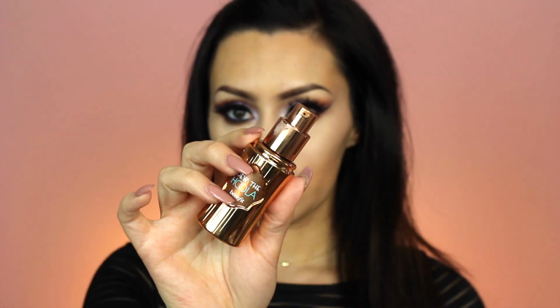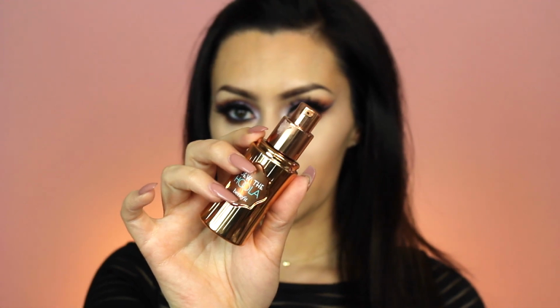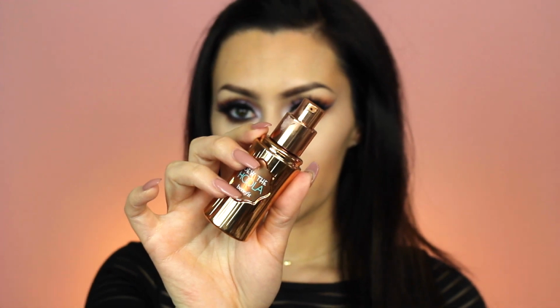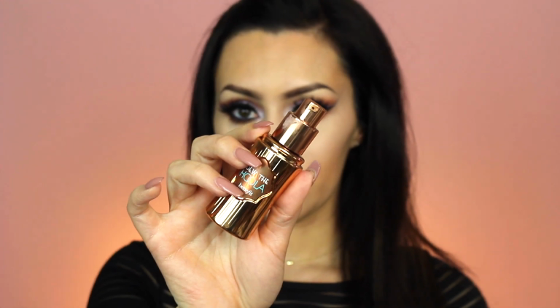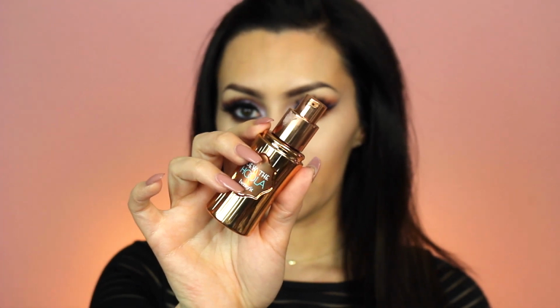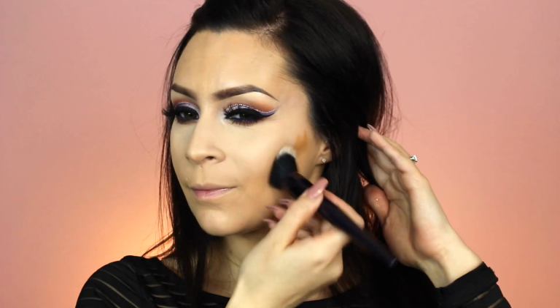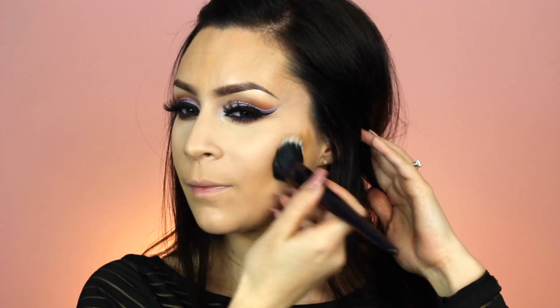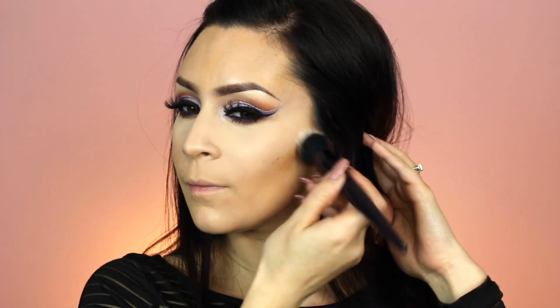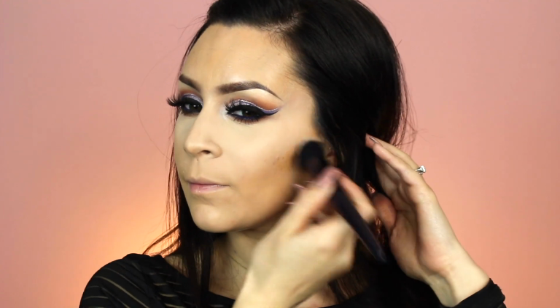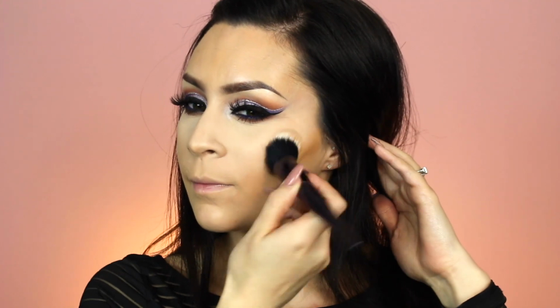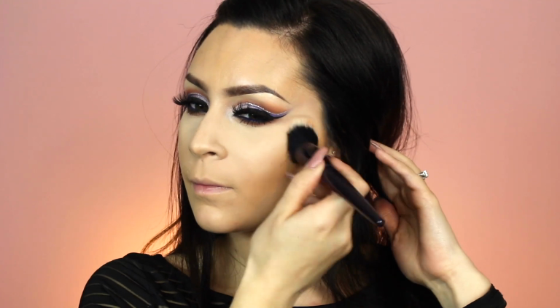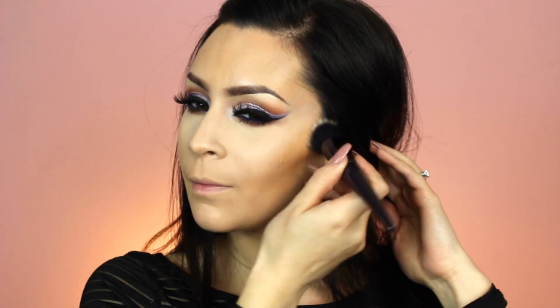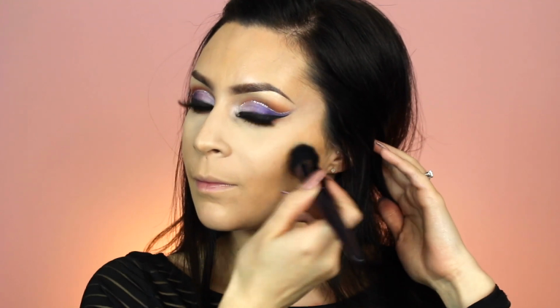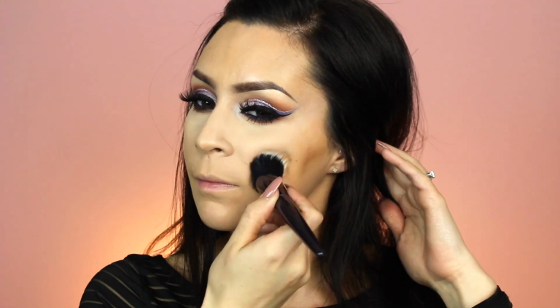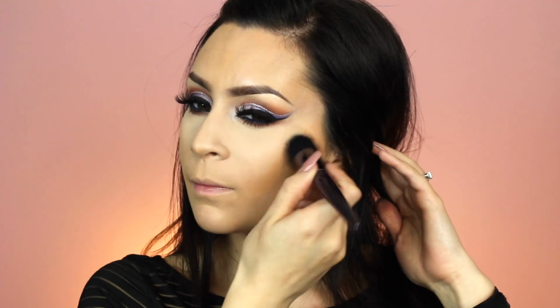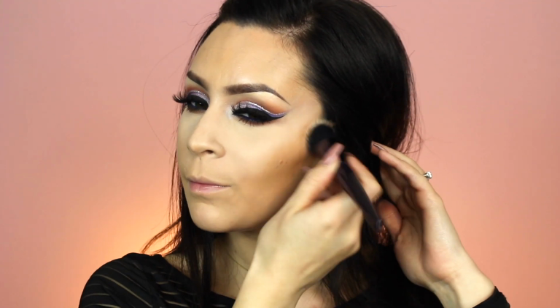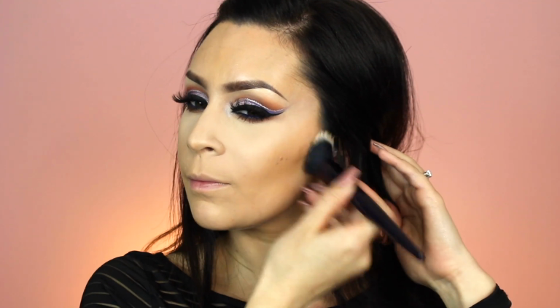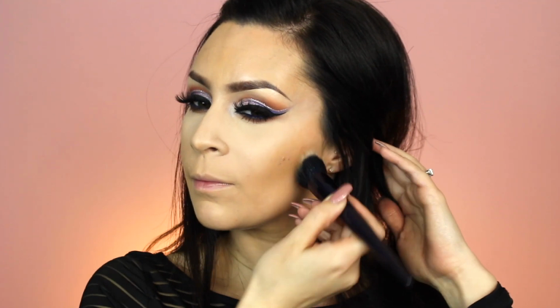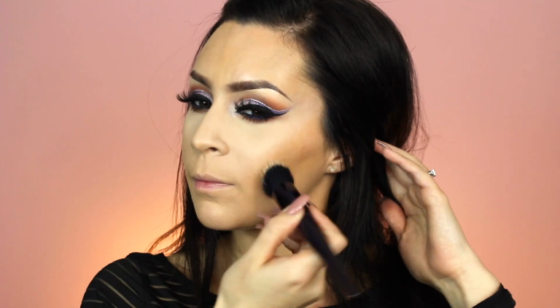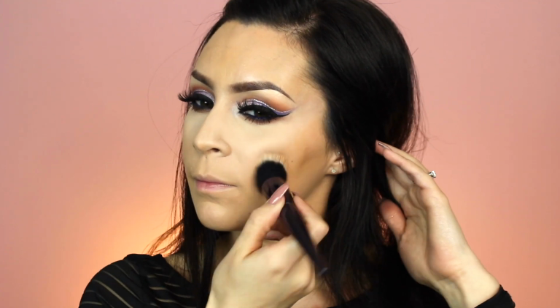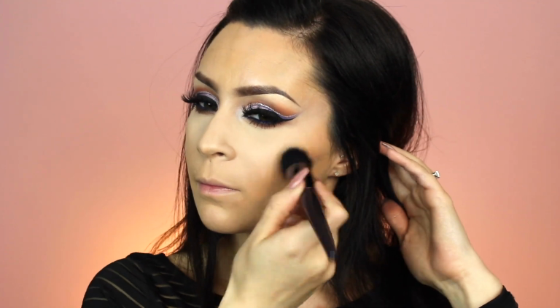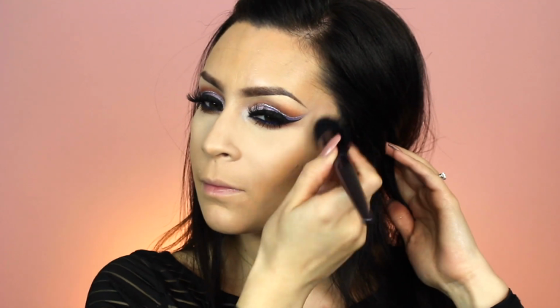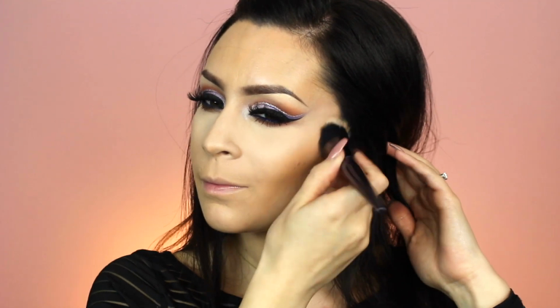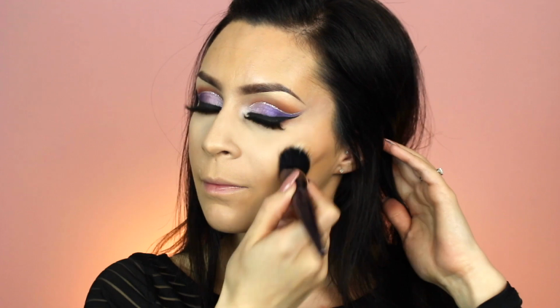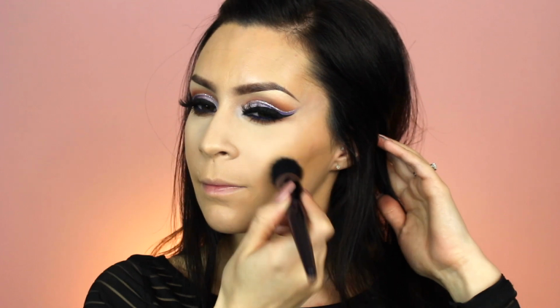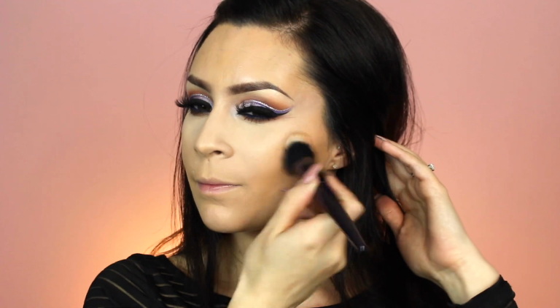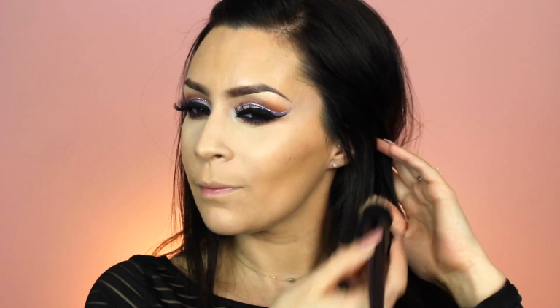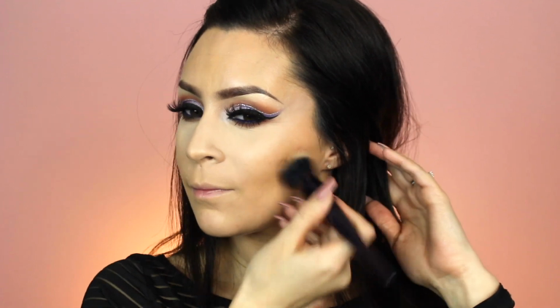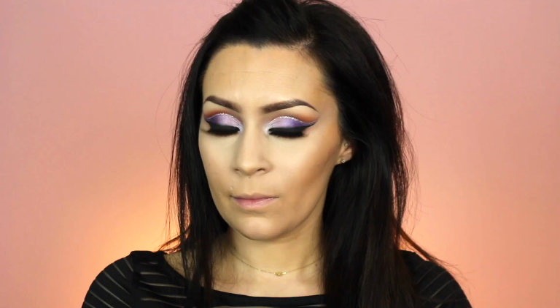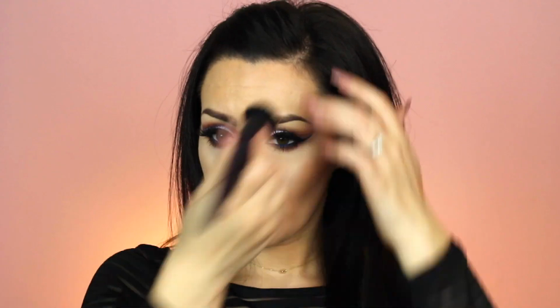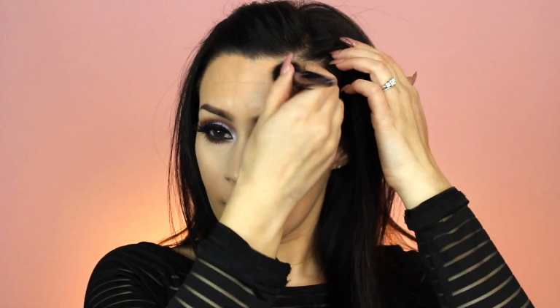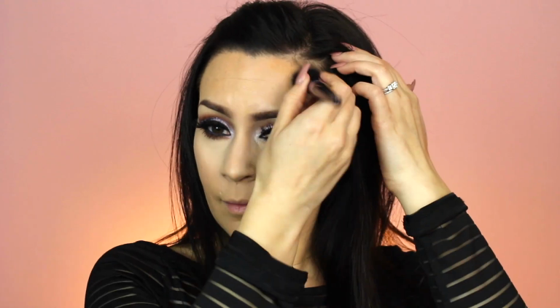To warm up the rest of my face, I'm using Benefit's Do the Hoola Bronzer. I use this a lot — I love it.